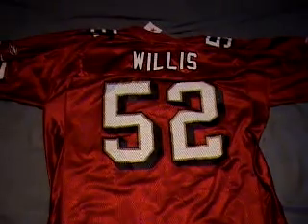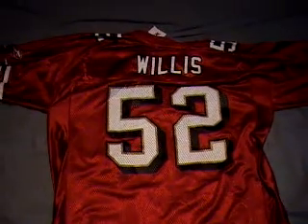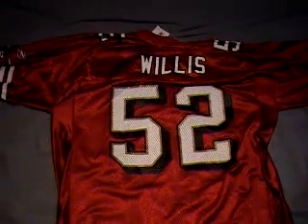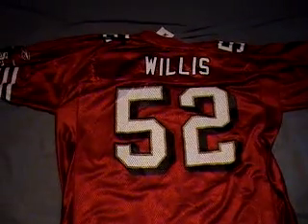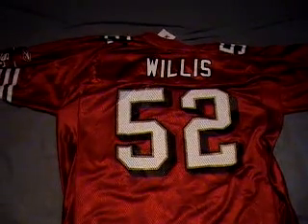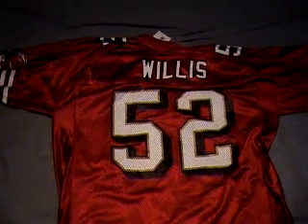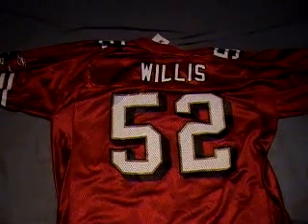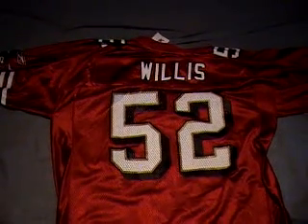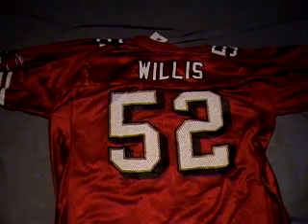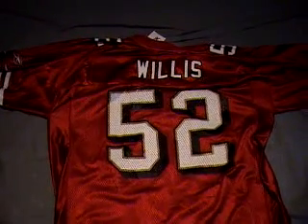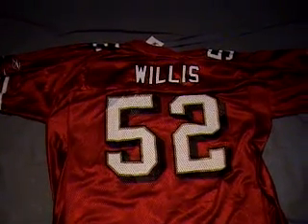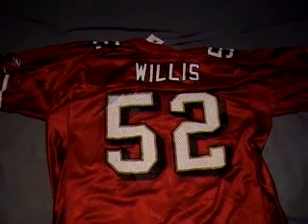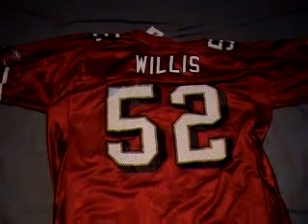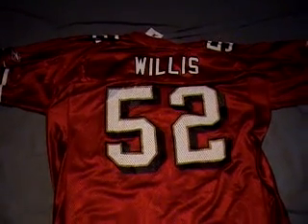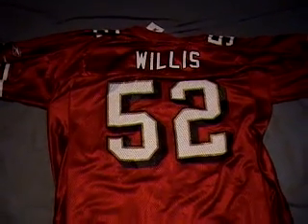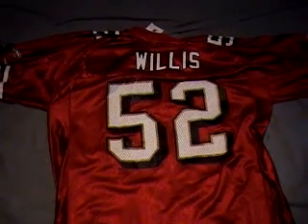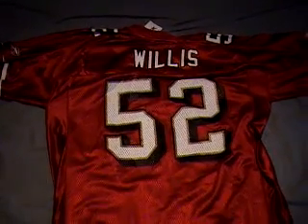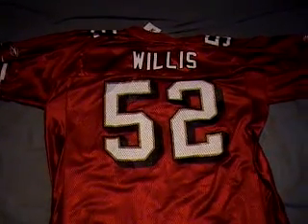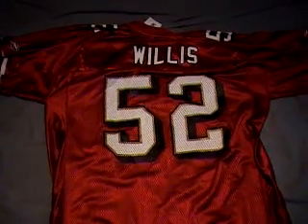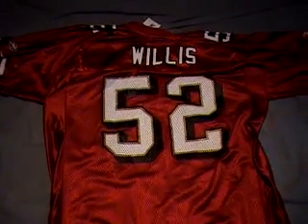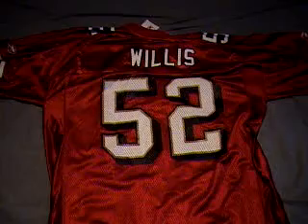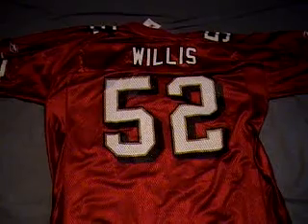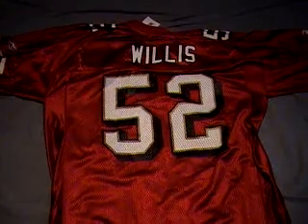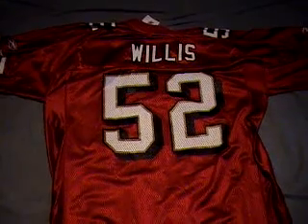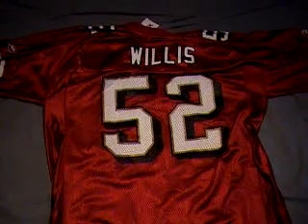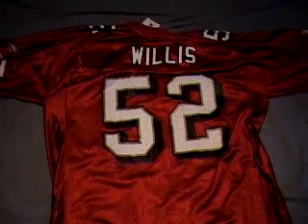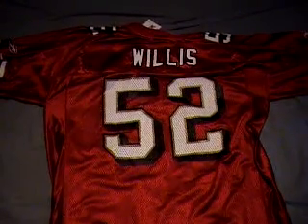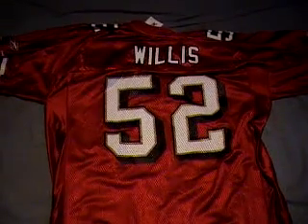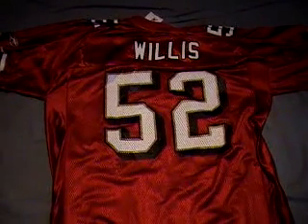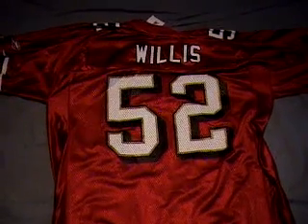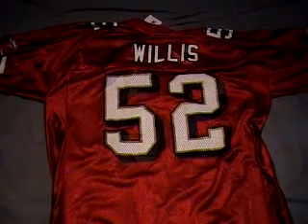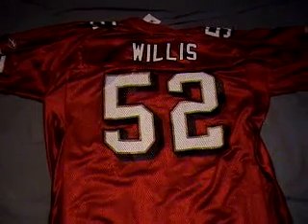Great deal. Normally these go anywhere from $65 to $80. Going to list it for $34.95 with free shipping.